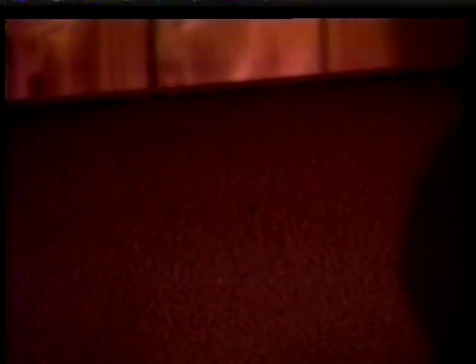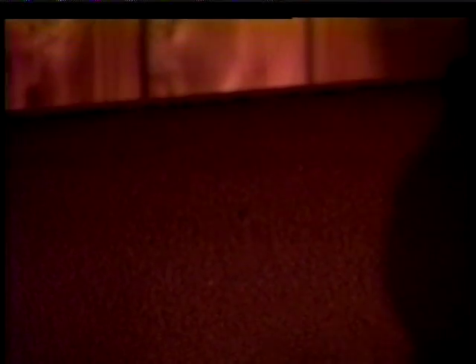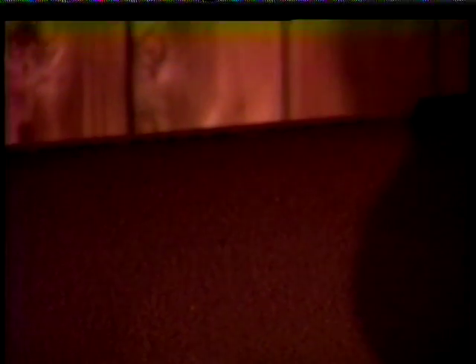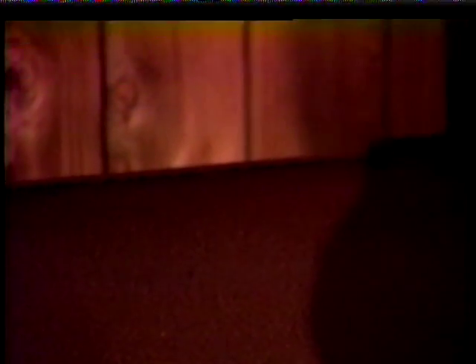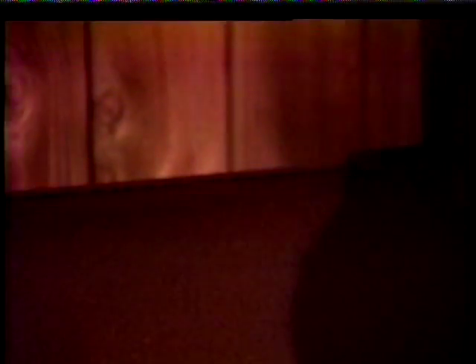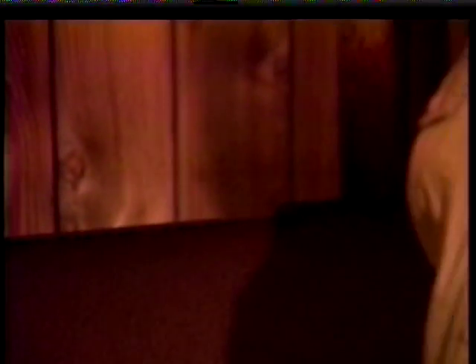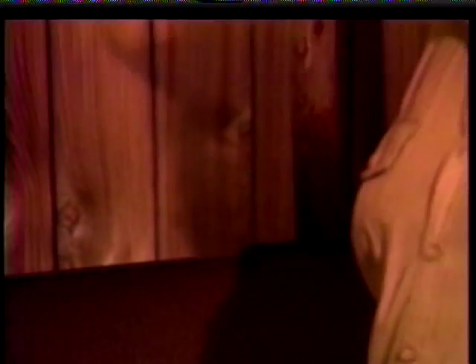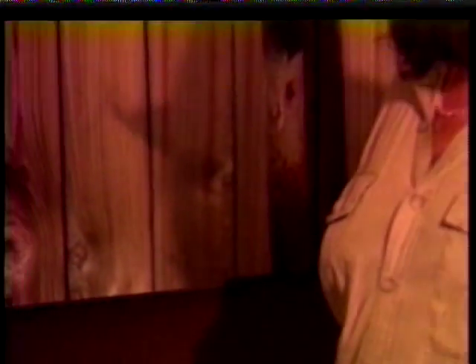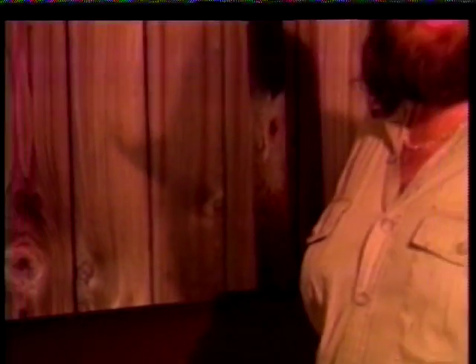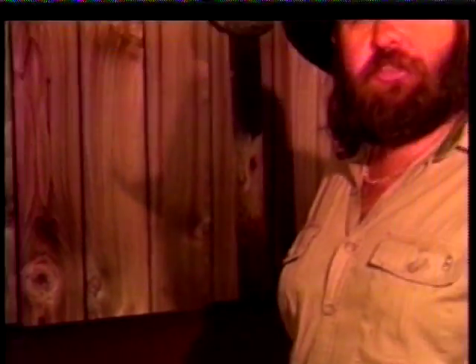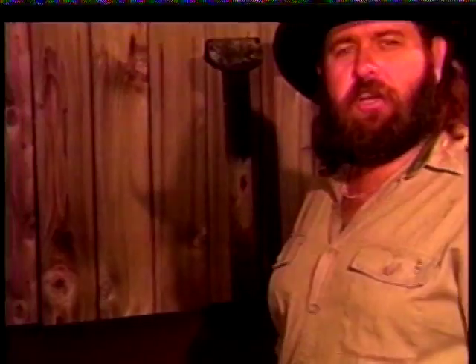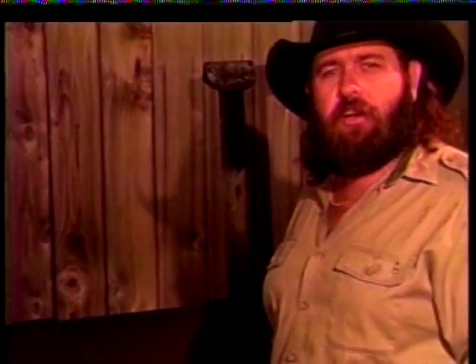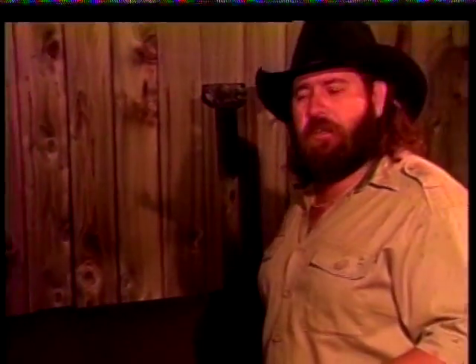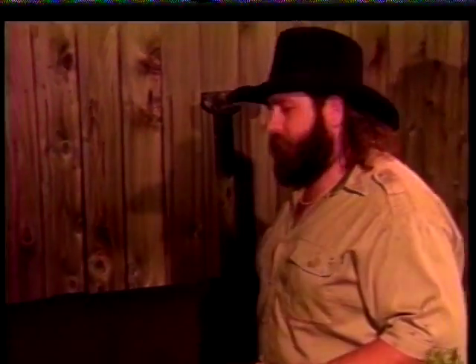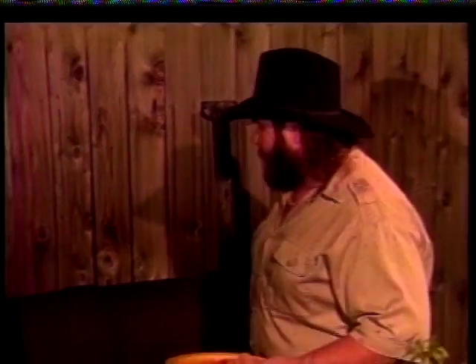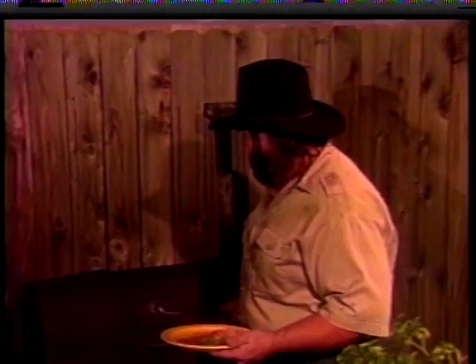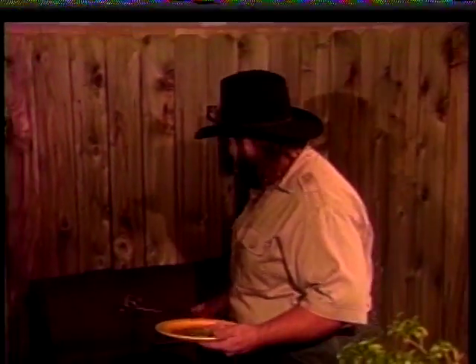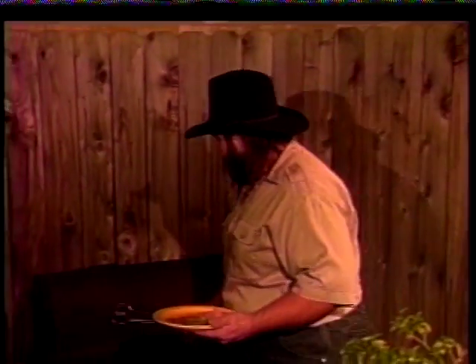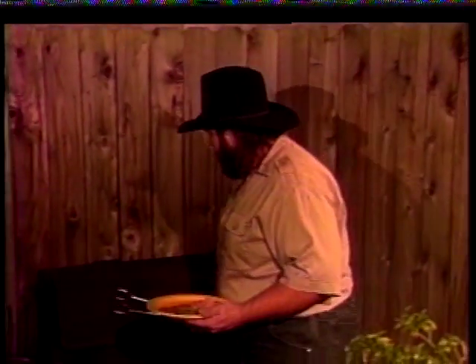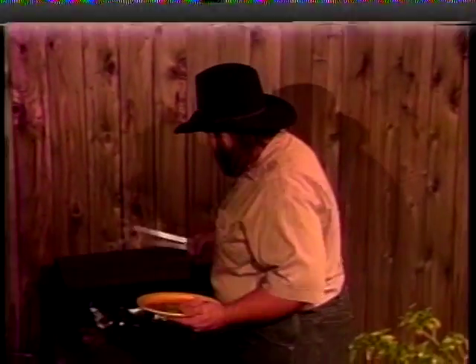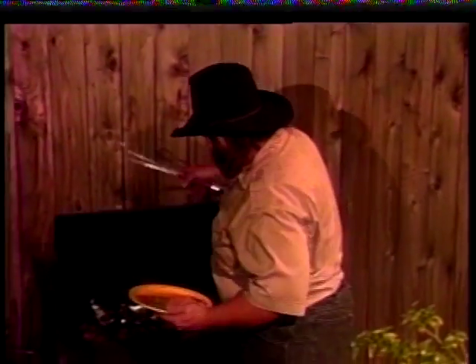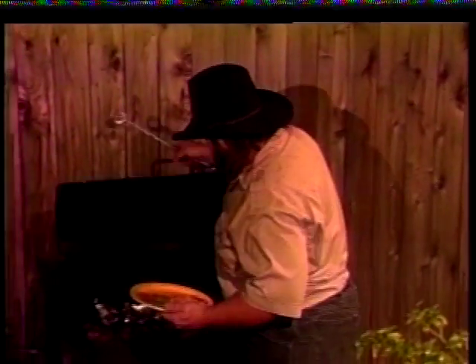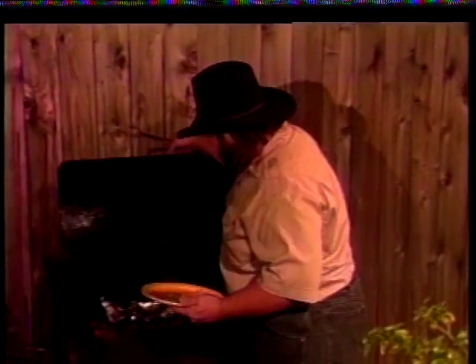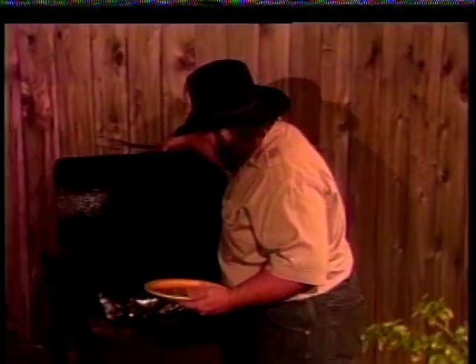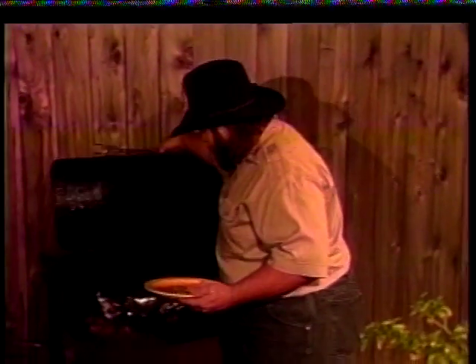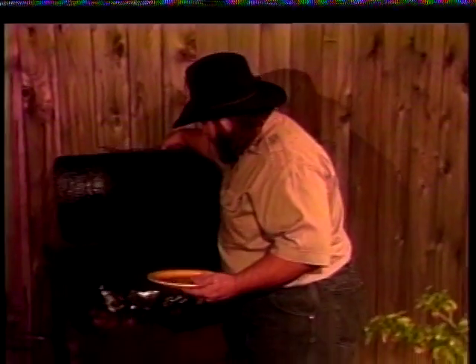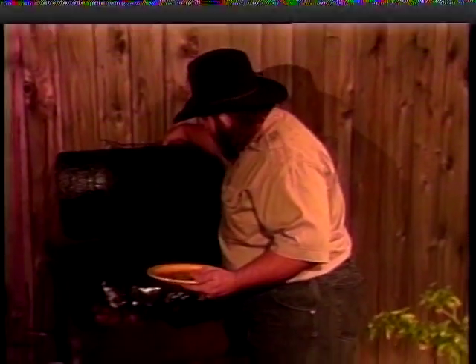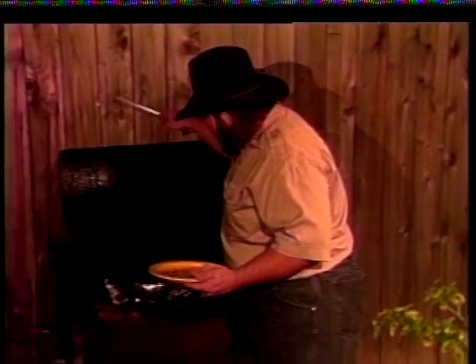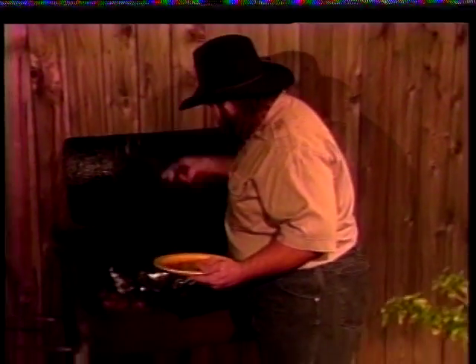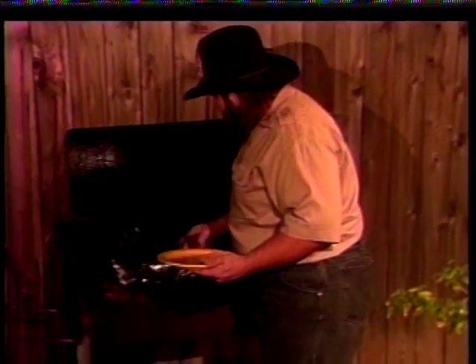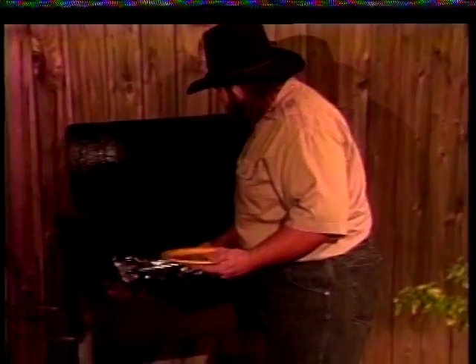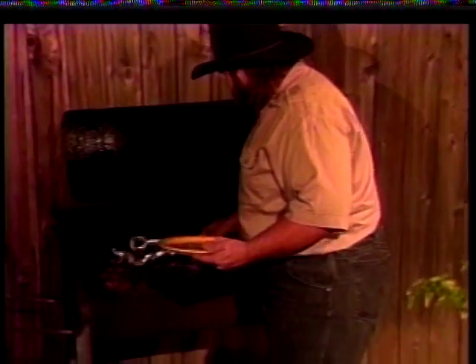Well, it's been about an hour — let's check our doves. Yeah, these doves are ready.